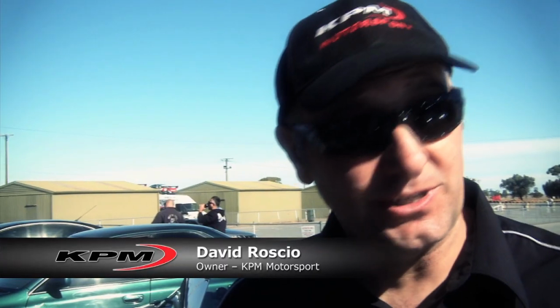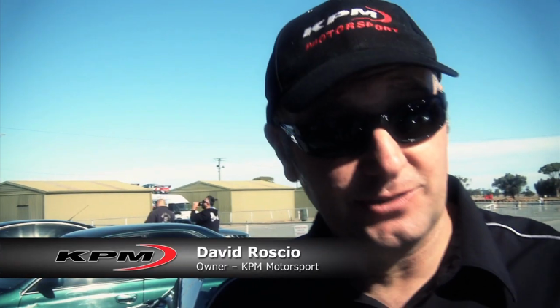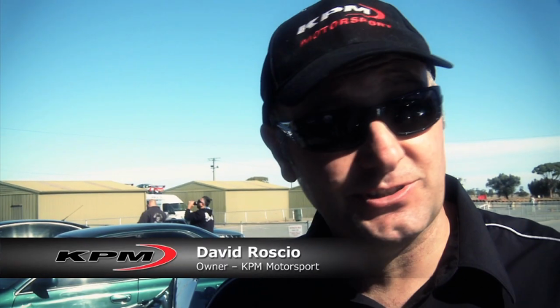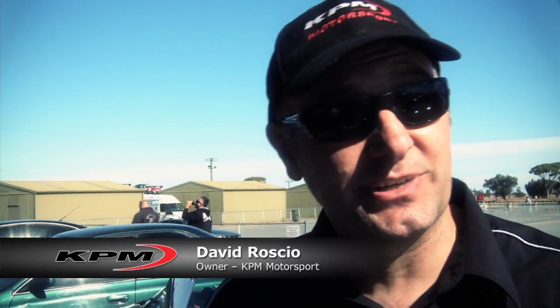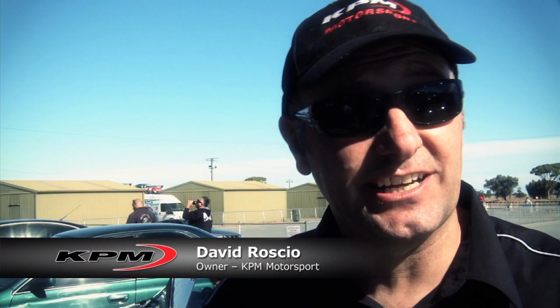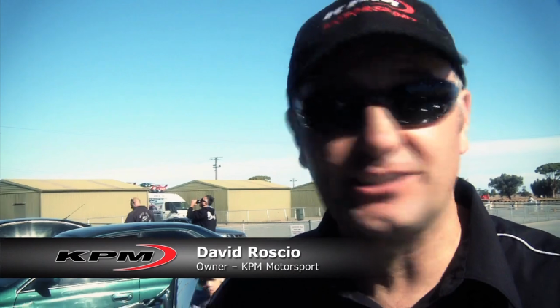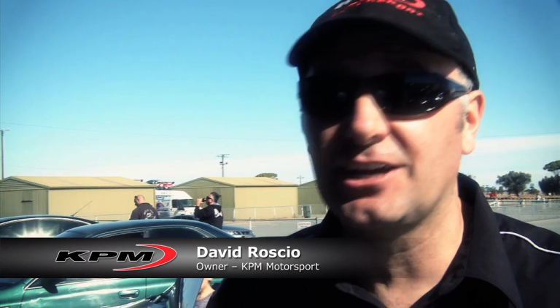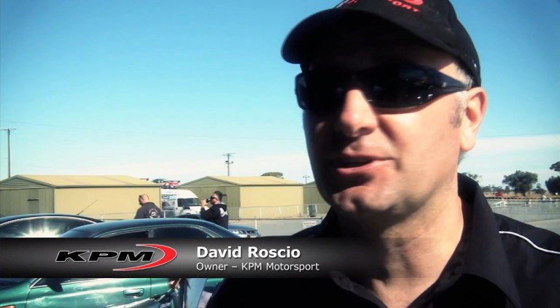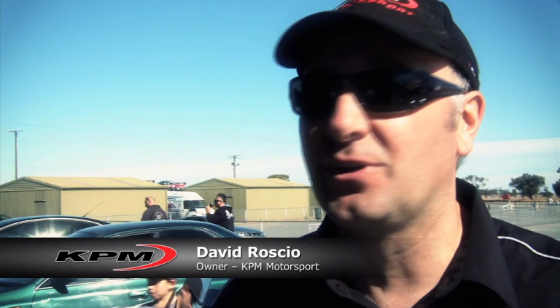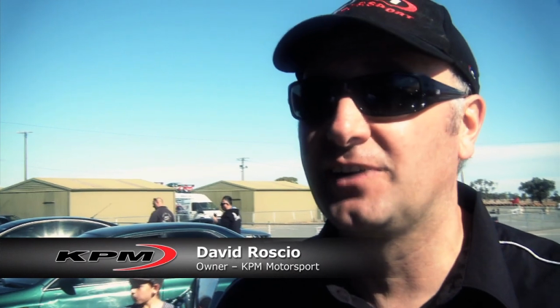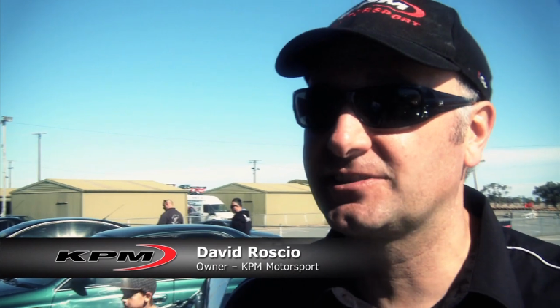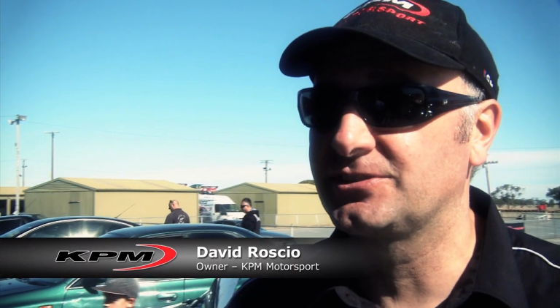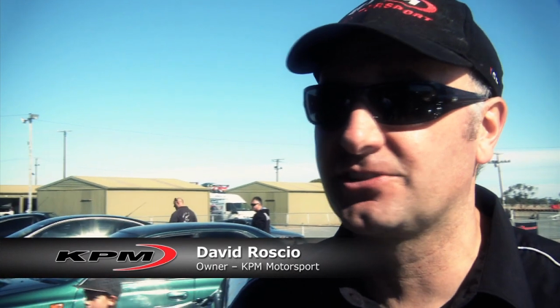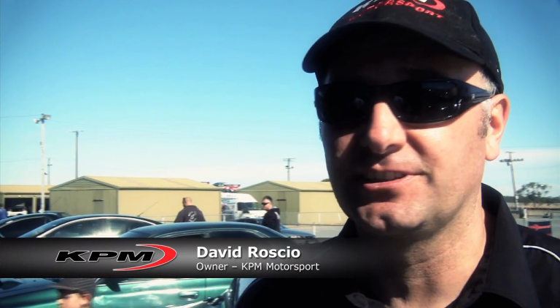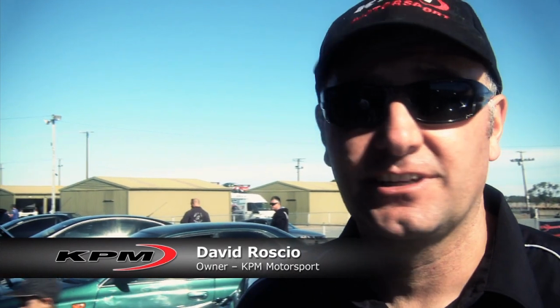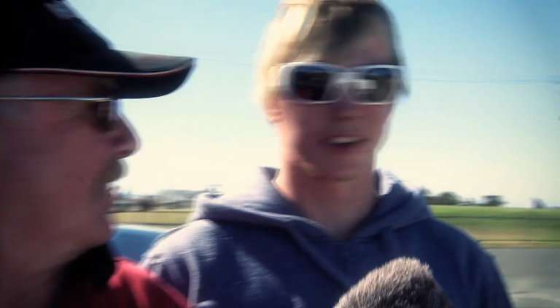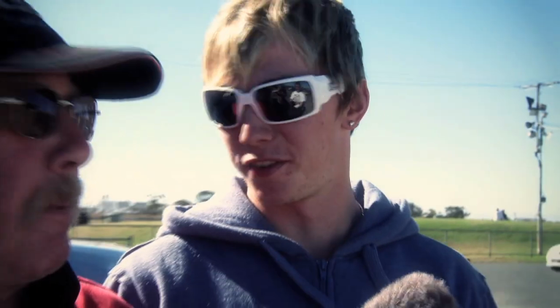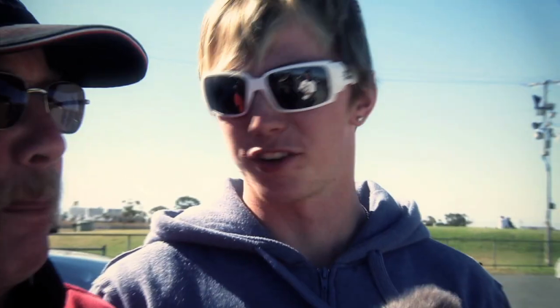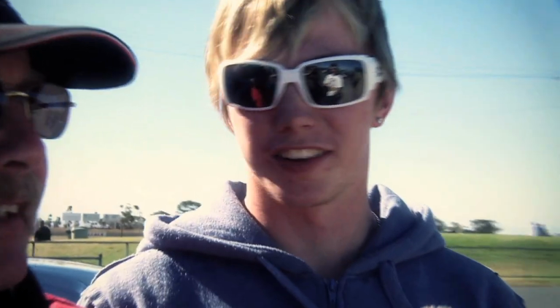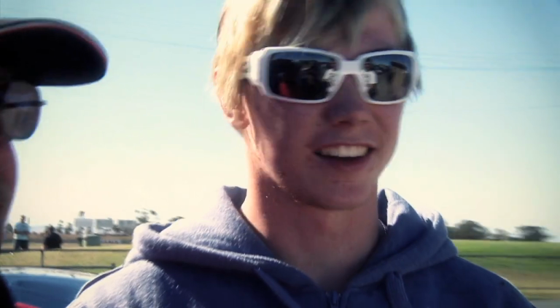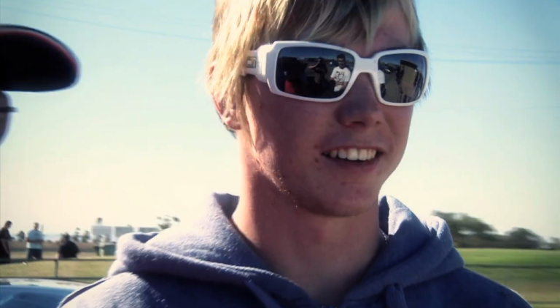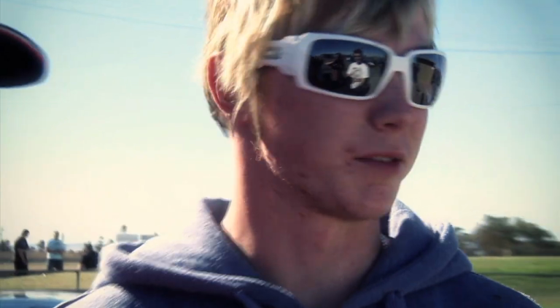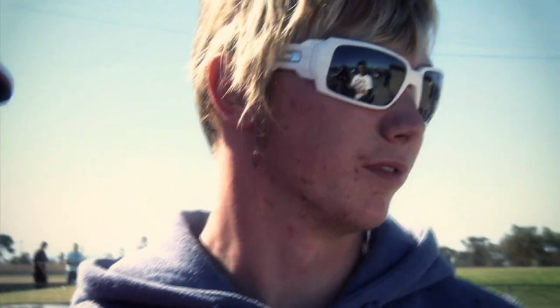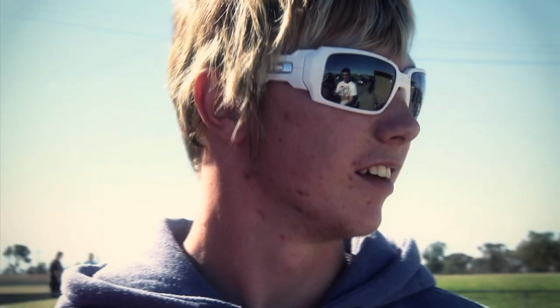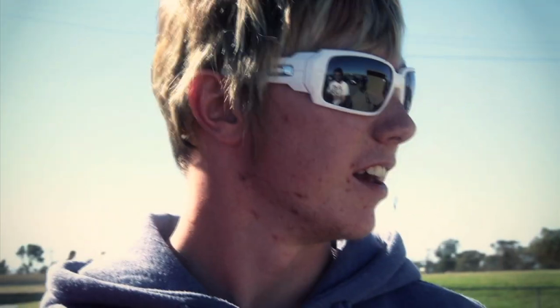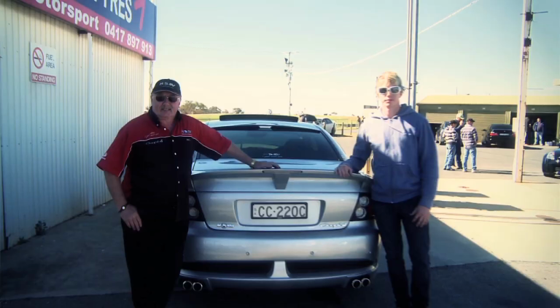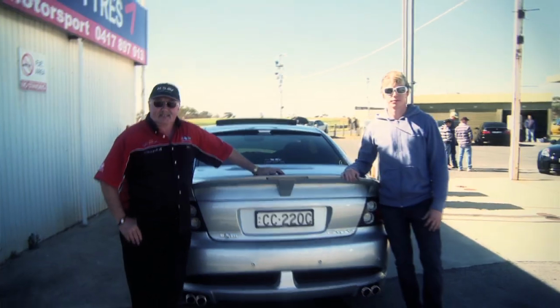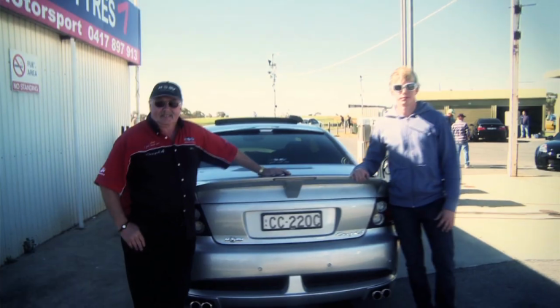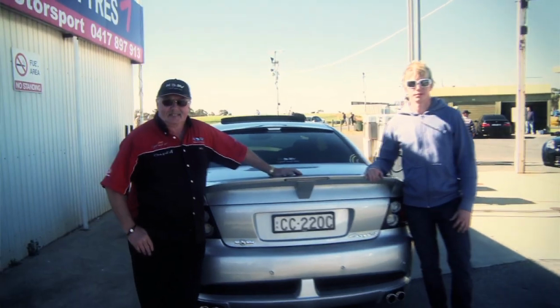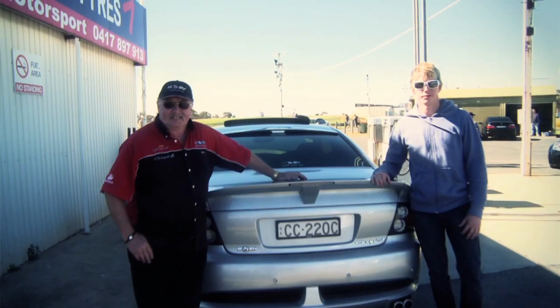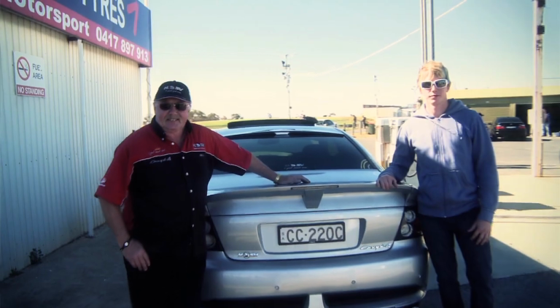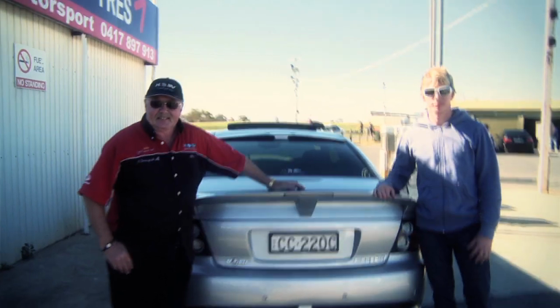Once you've been out here you don't want to drive fast out in the street. It's good fun driving that car, and it's good fun watching the others as well.